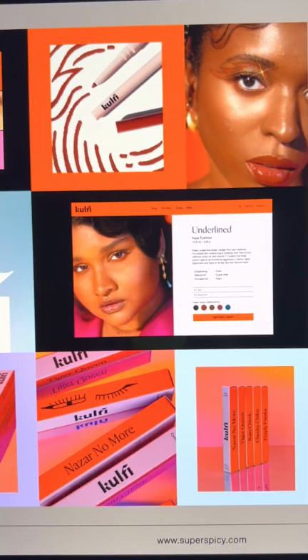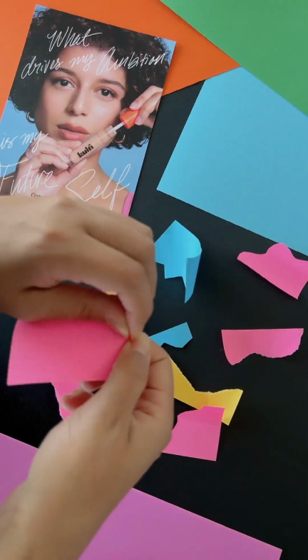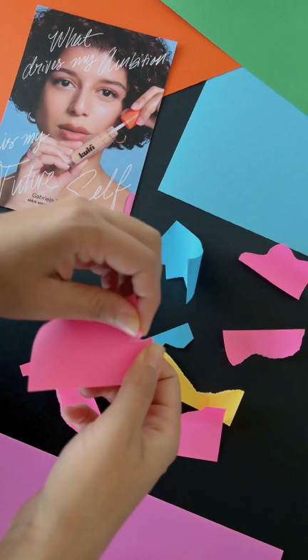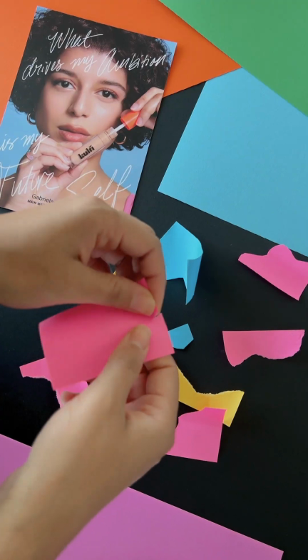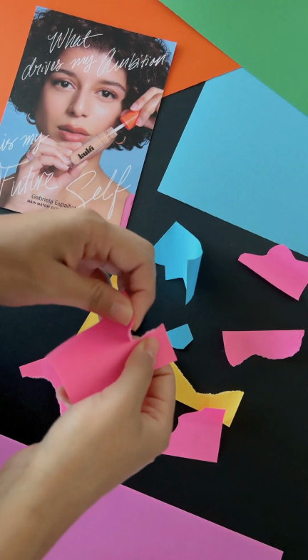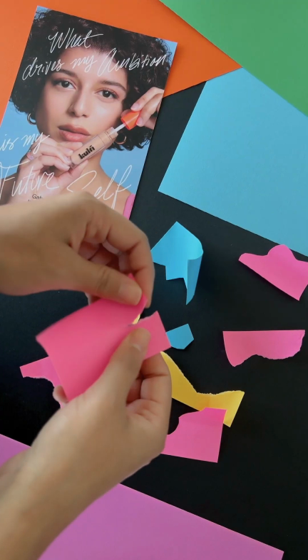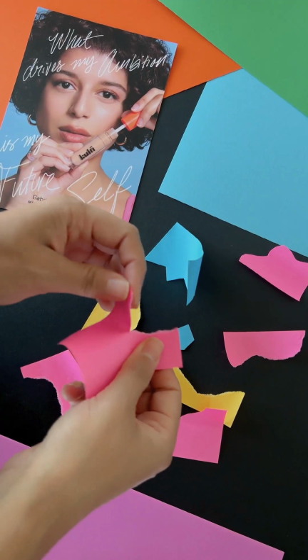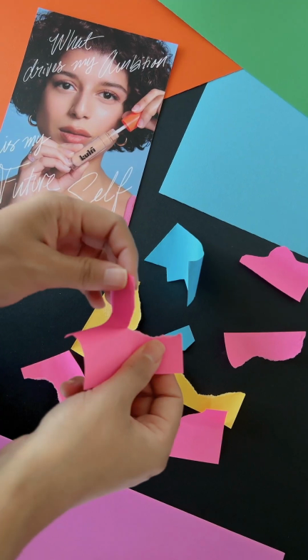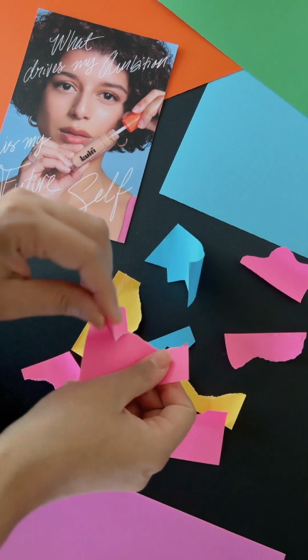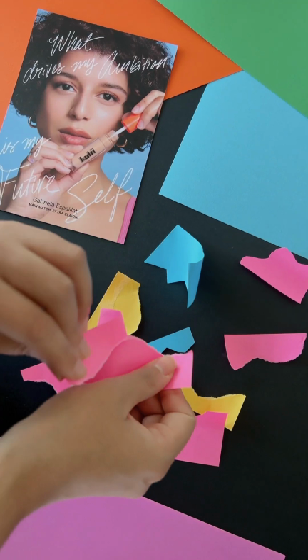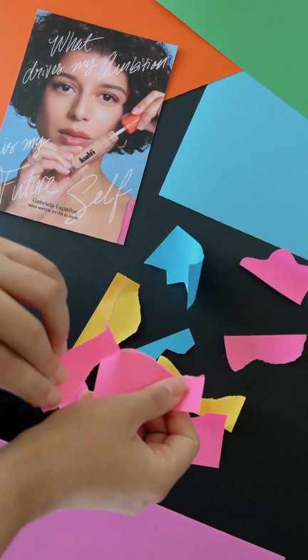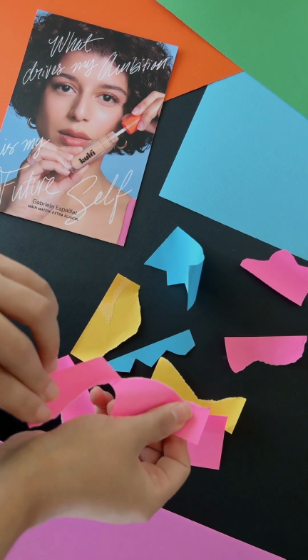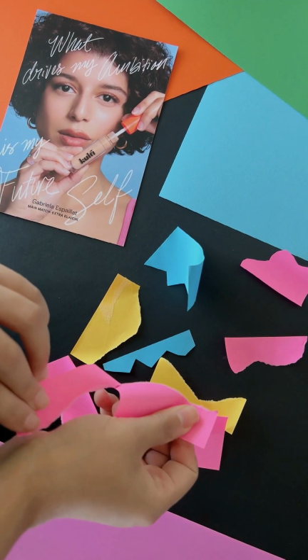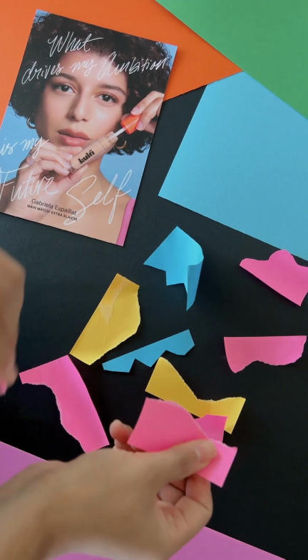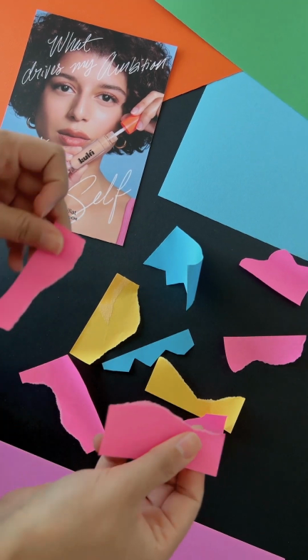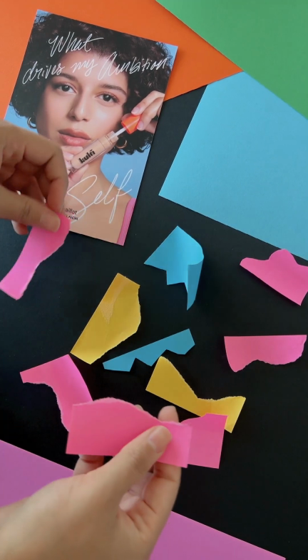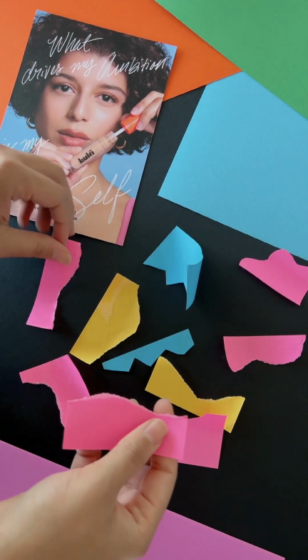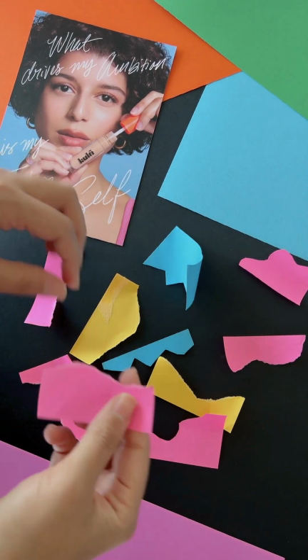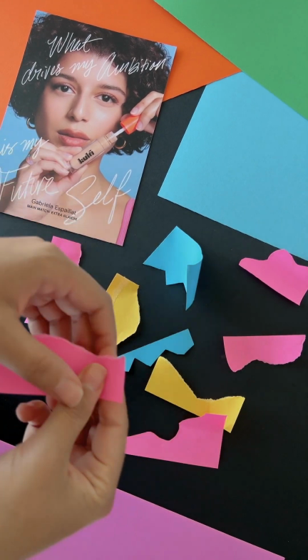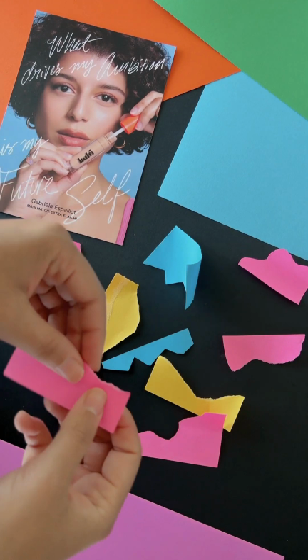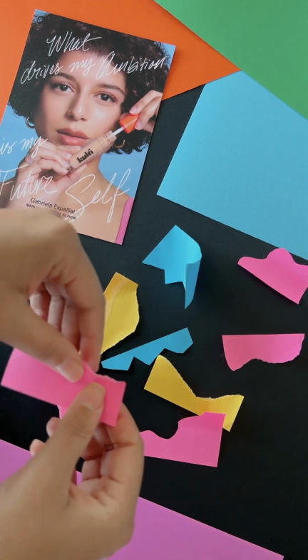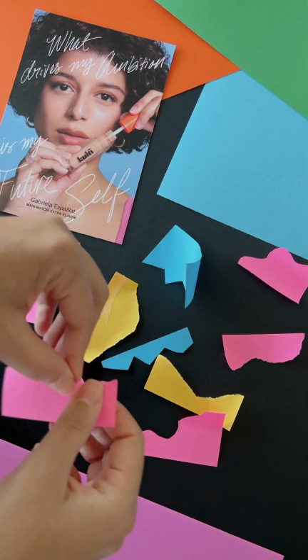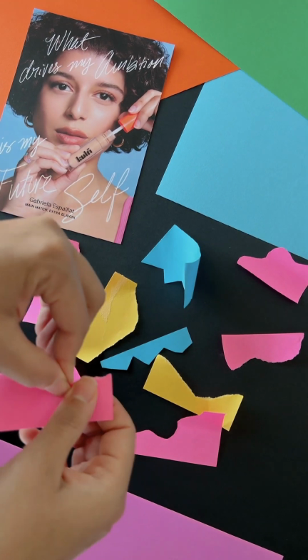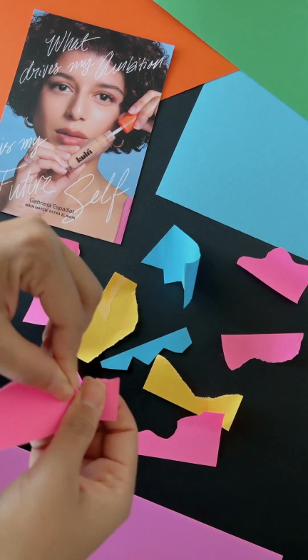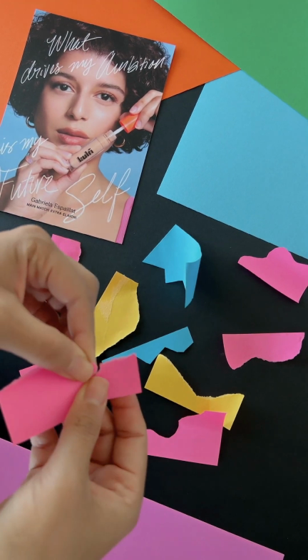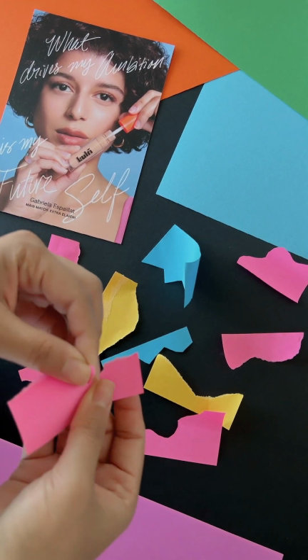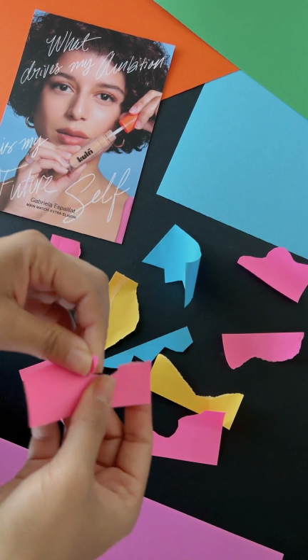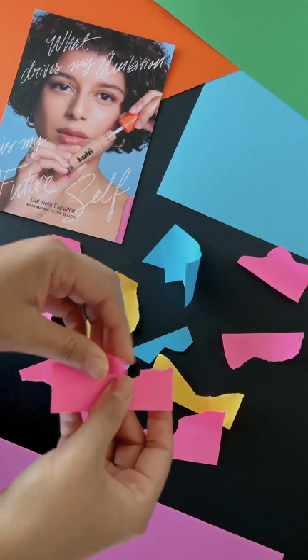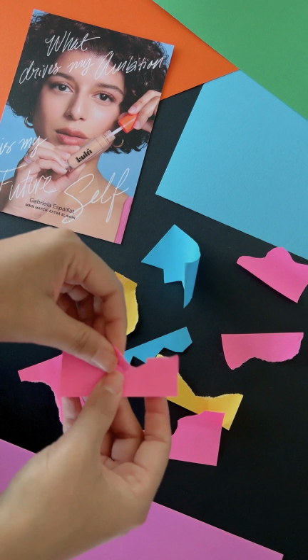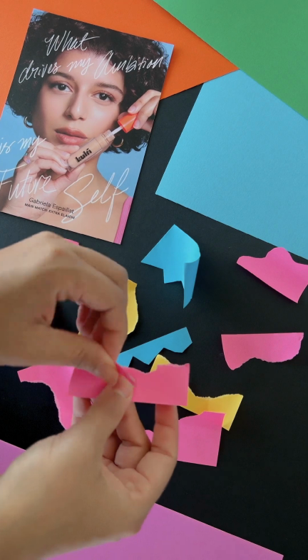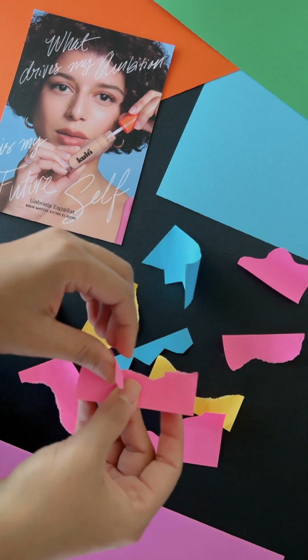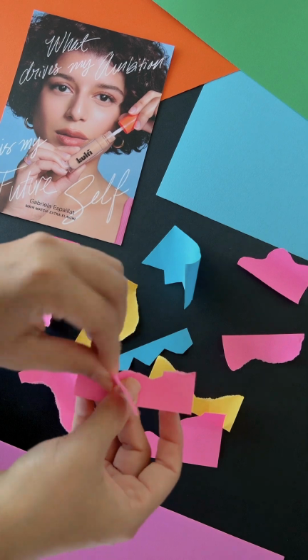To get started, grab some paper and start ripping up some shapes. Then scan and import into your computer.